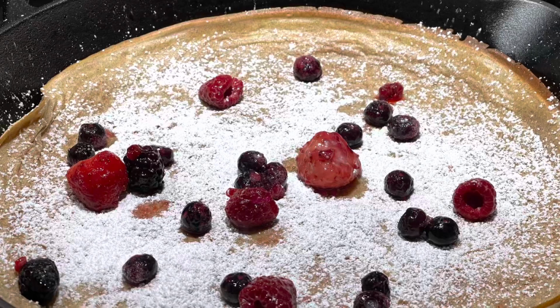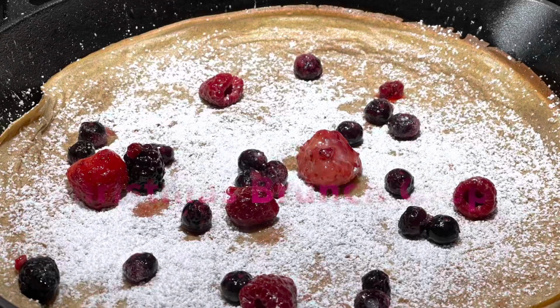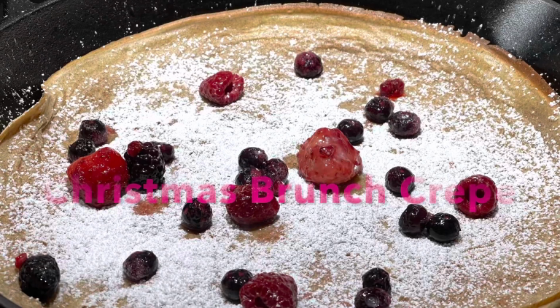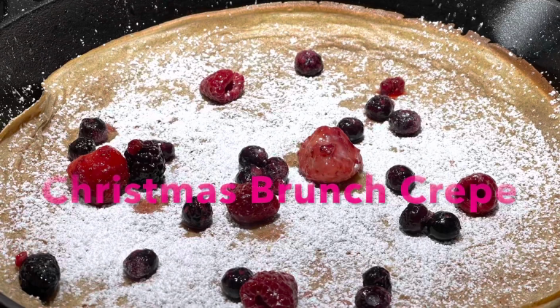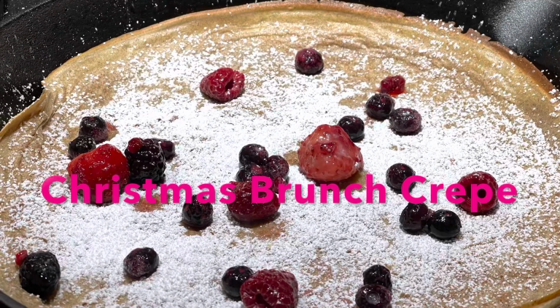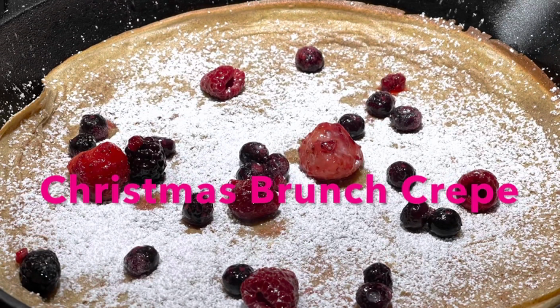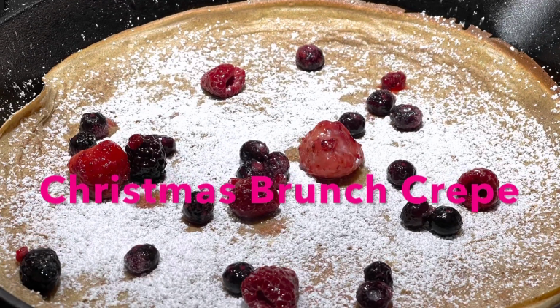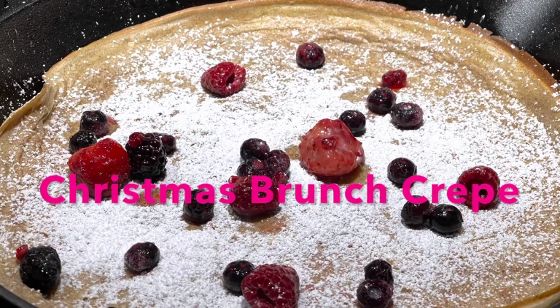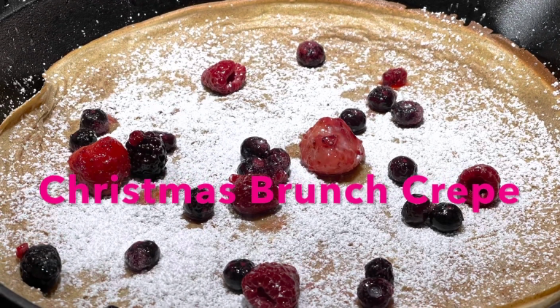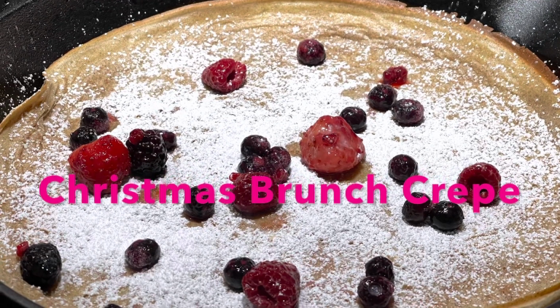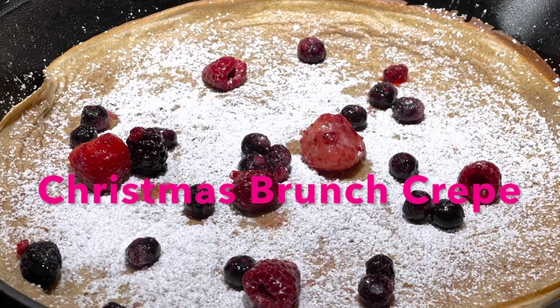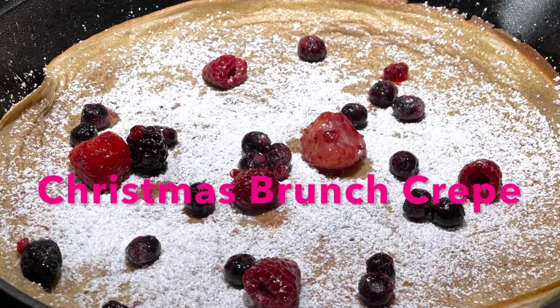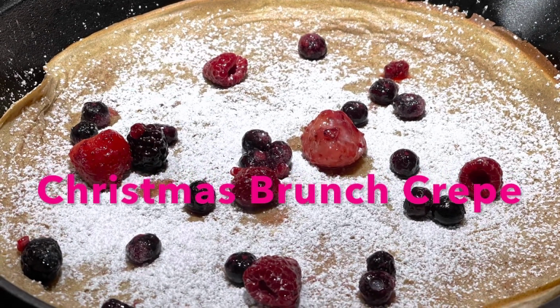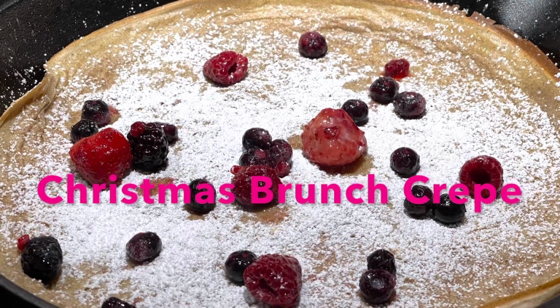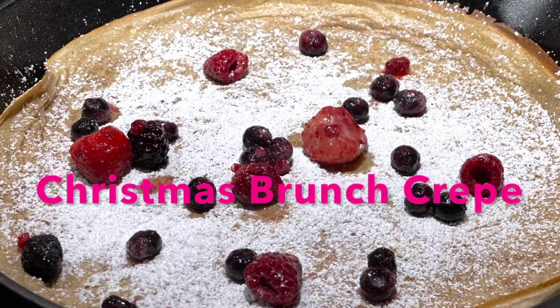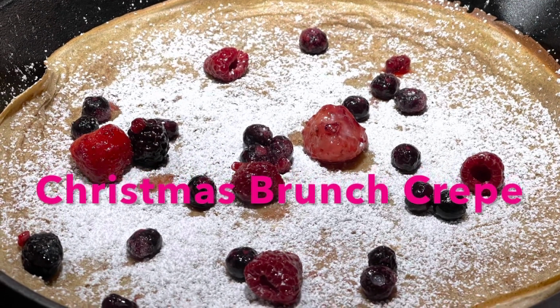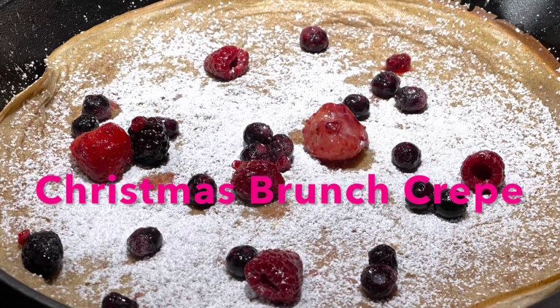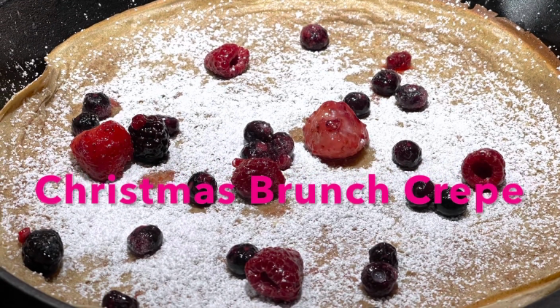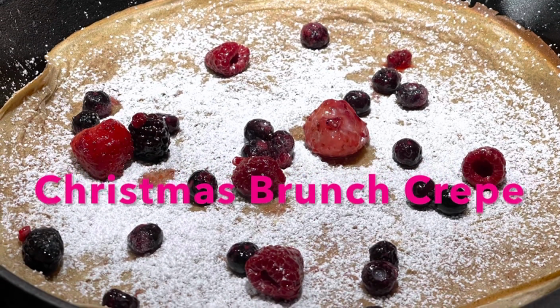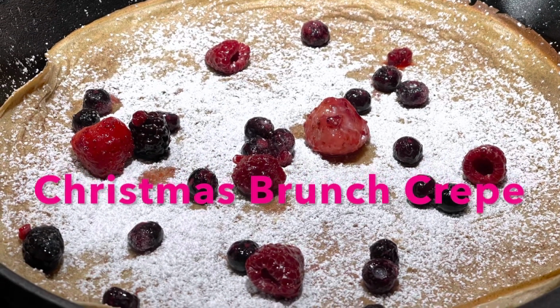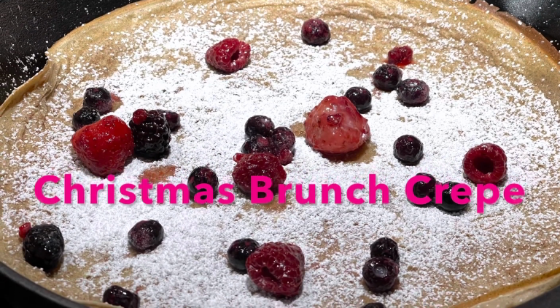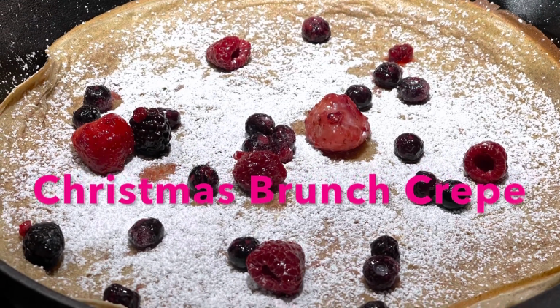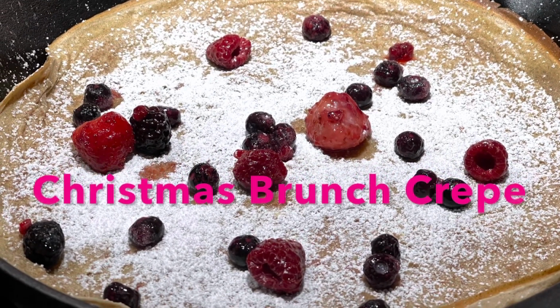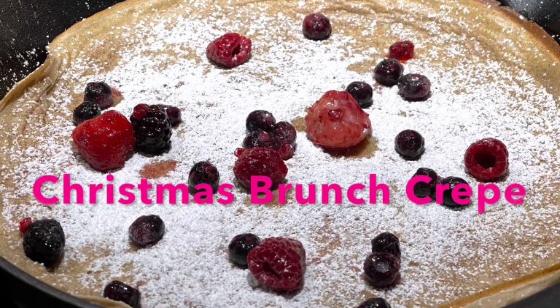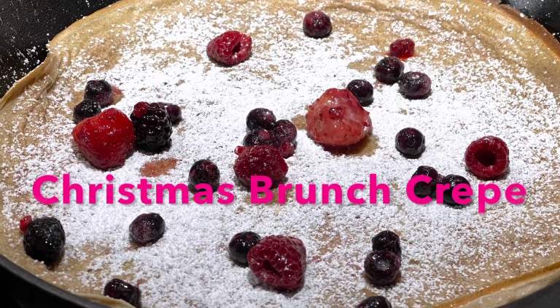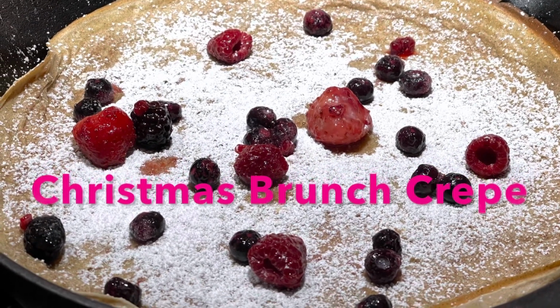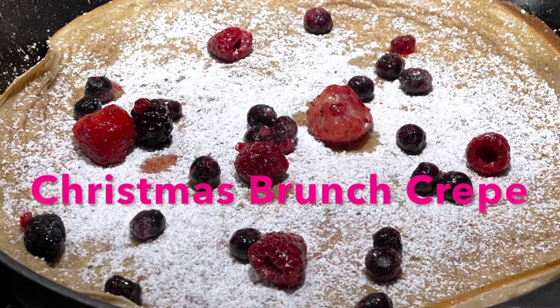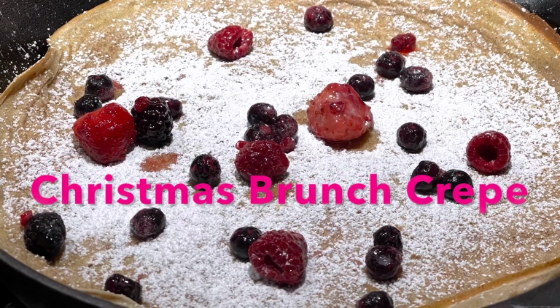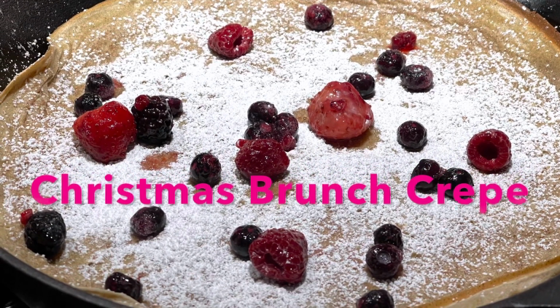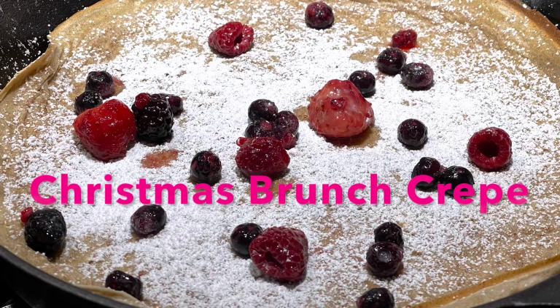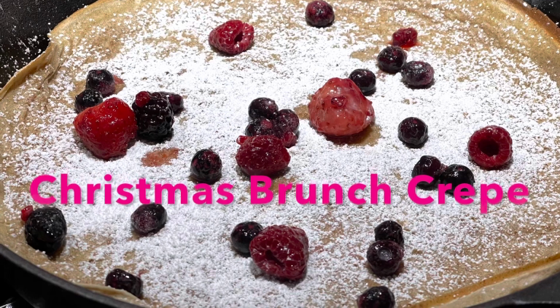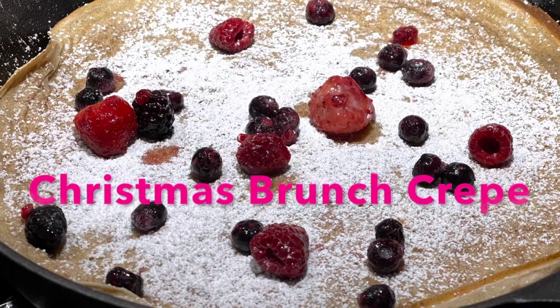Hi everyone and welcome back. I made a crepe and this will be perfect for your Christmas morning brunch.